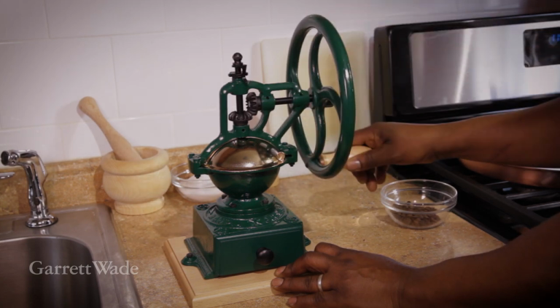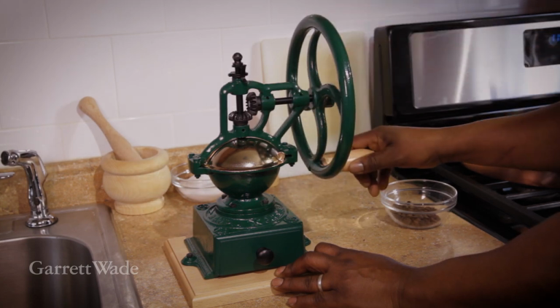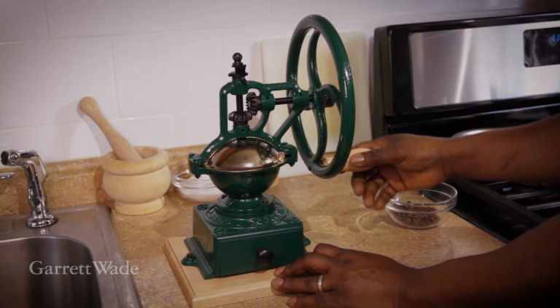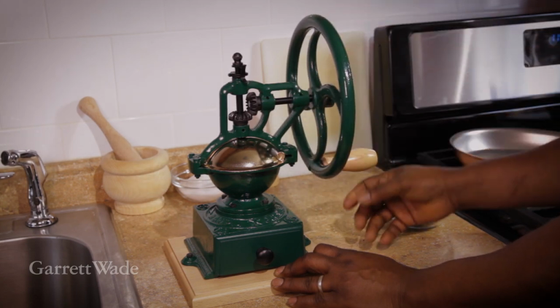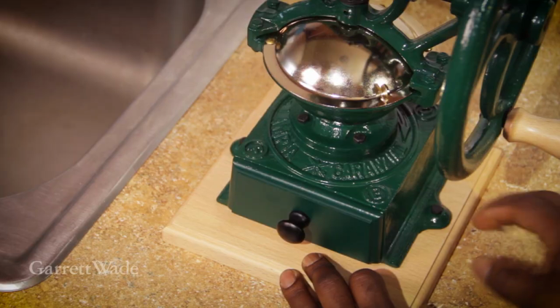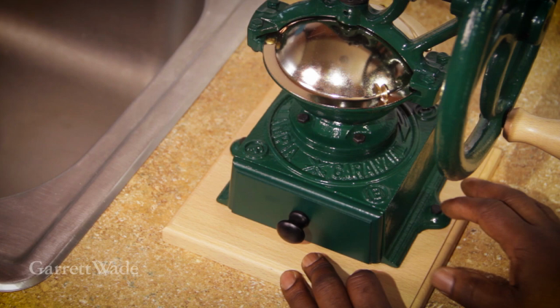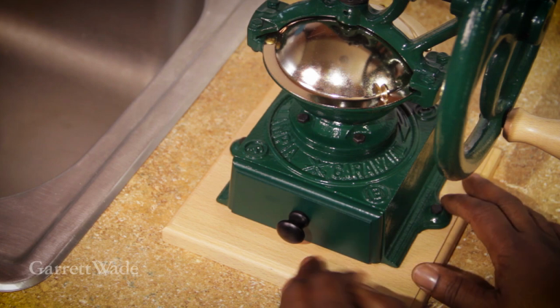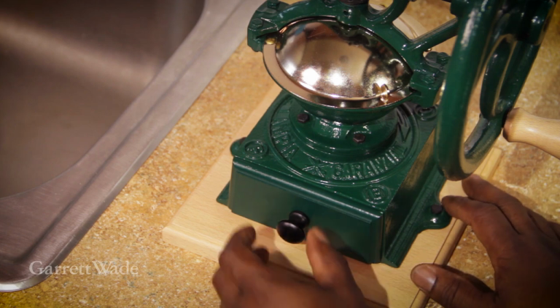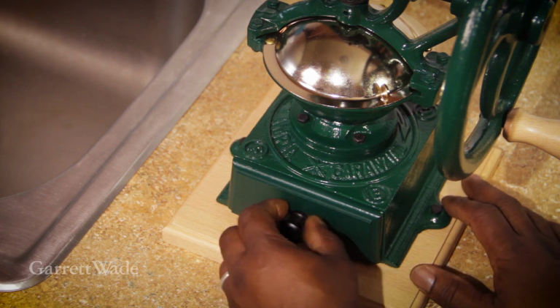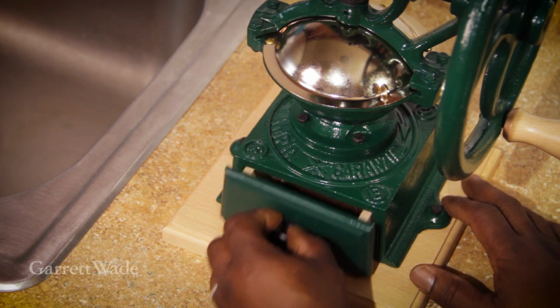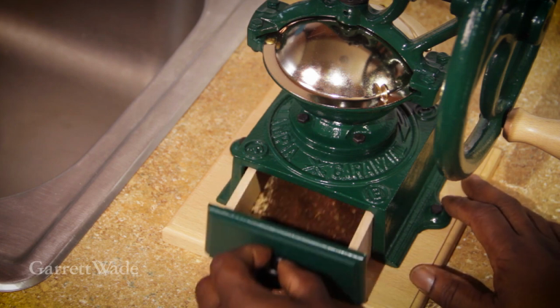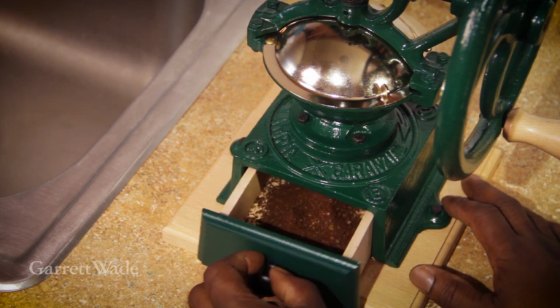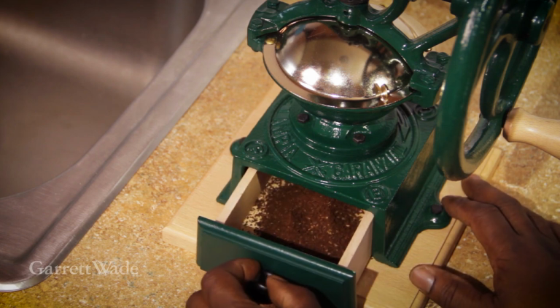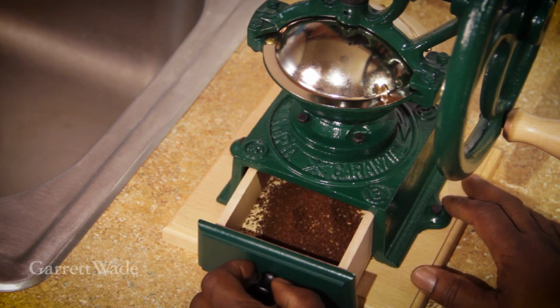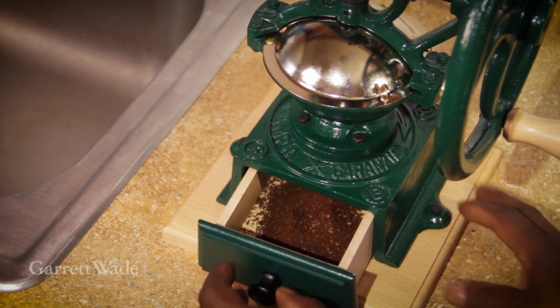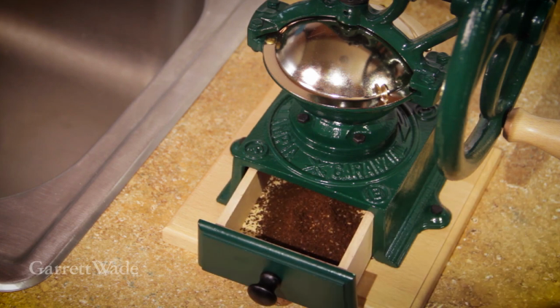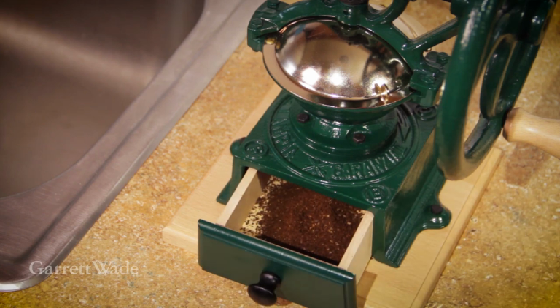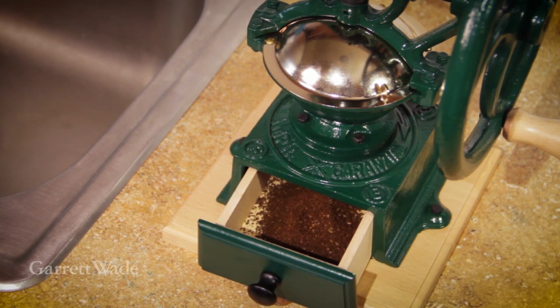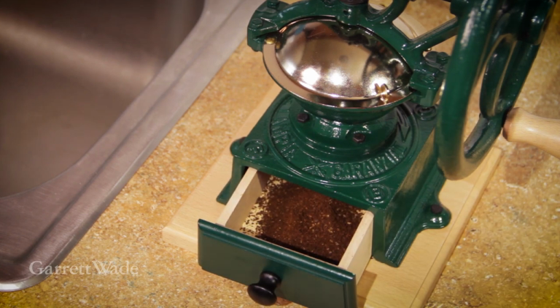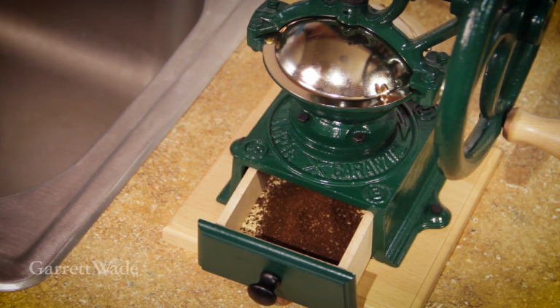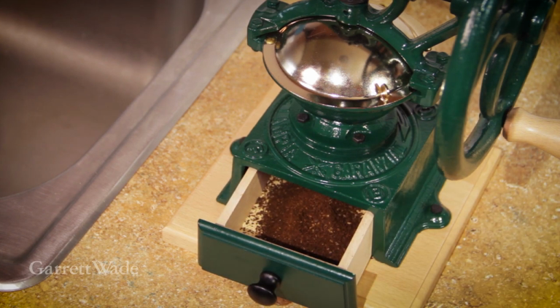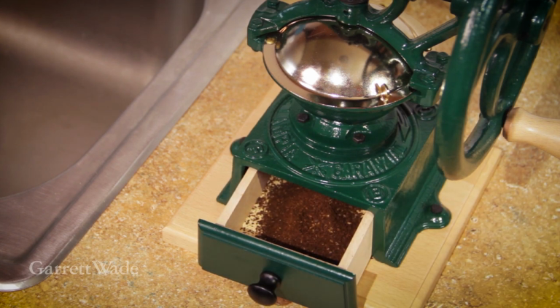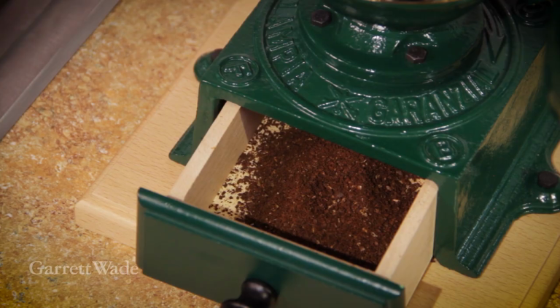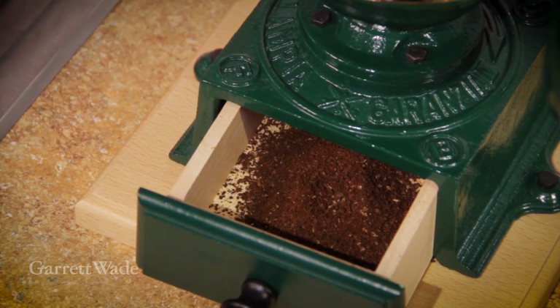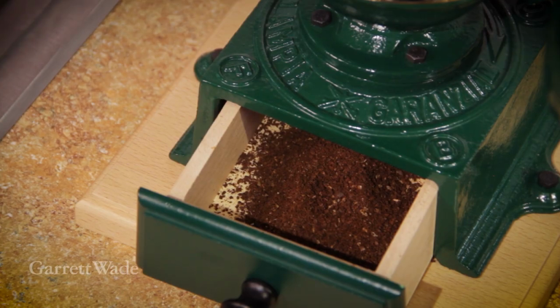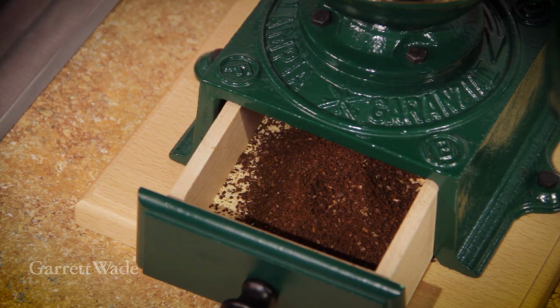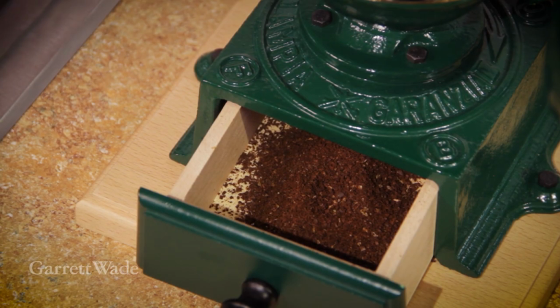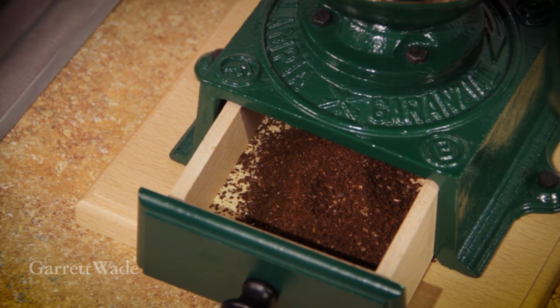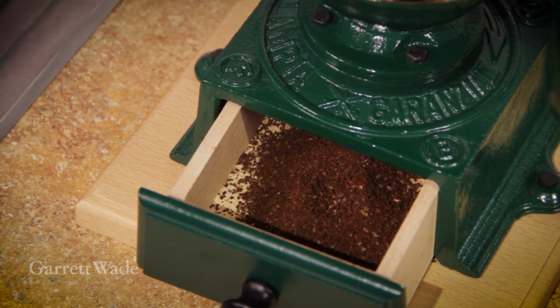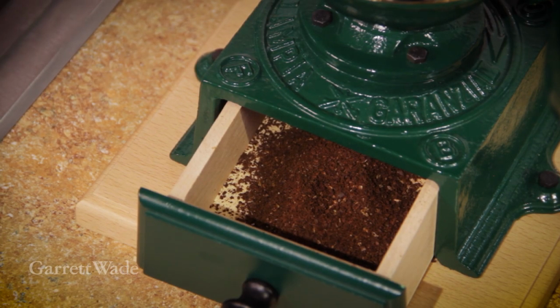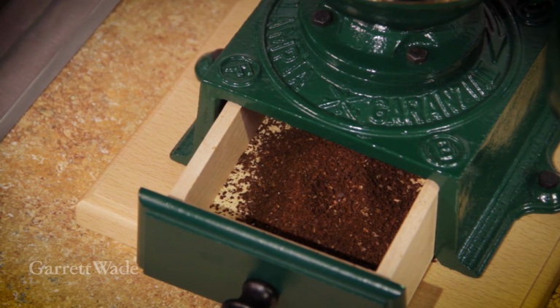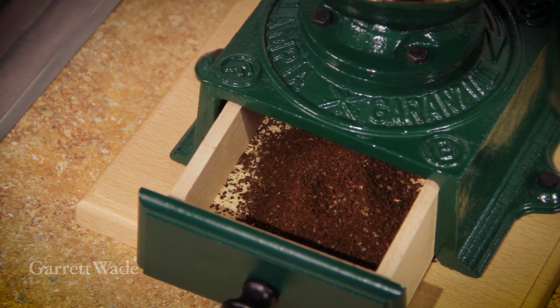From there you can just measure it out into your coffee maker and start brewing.